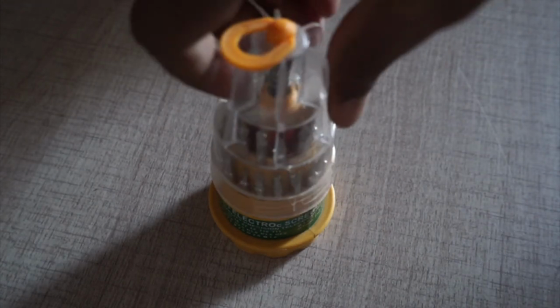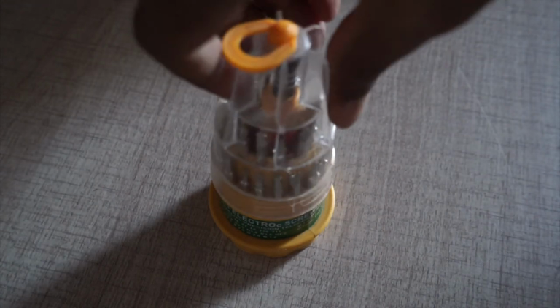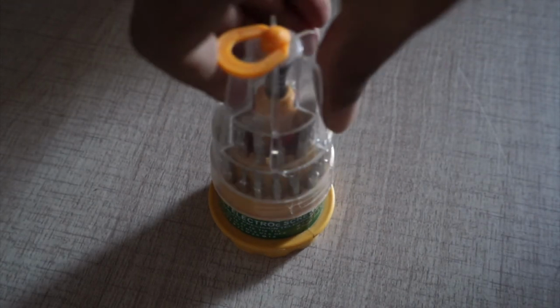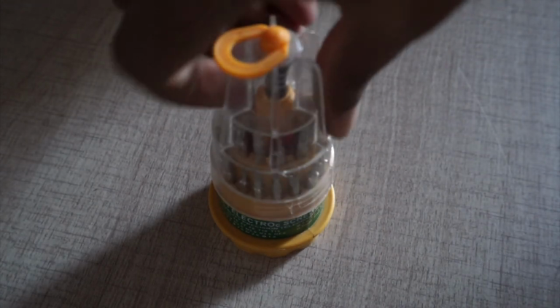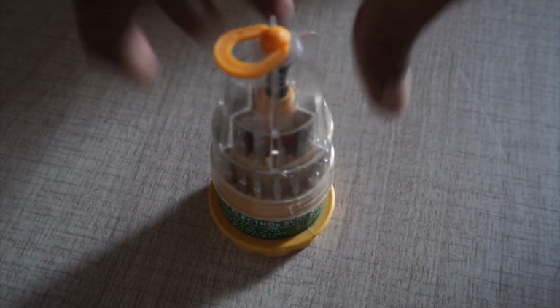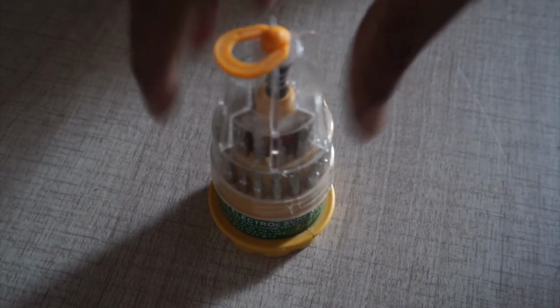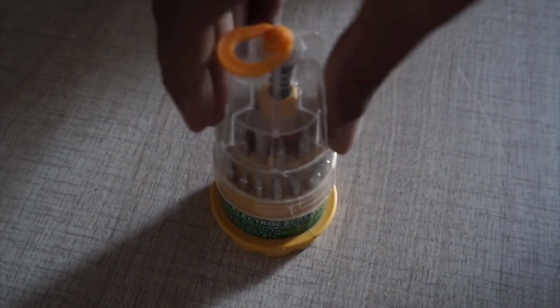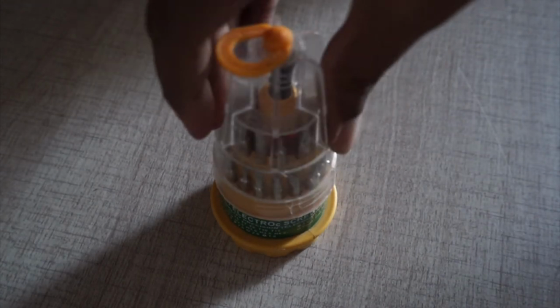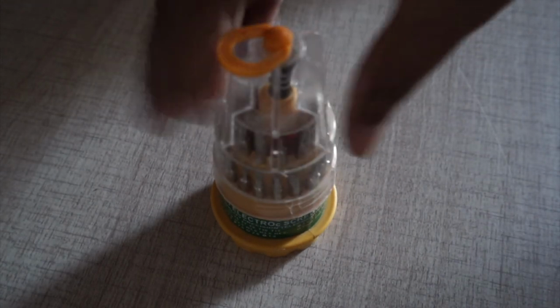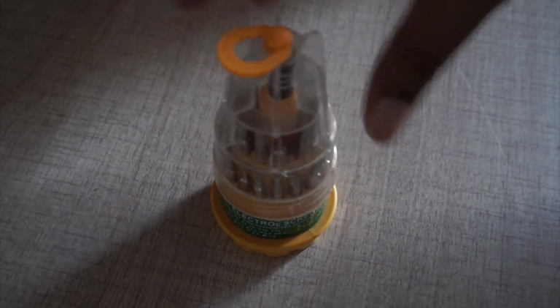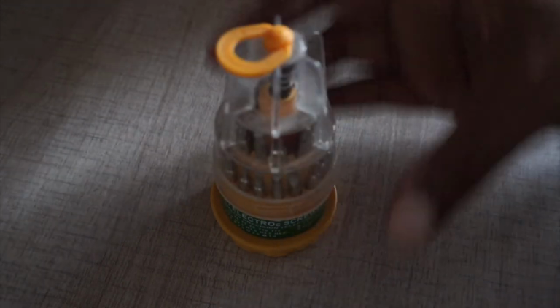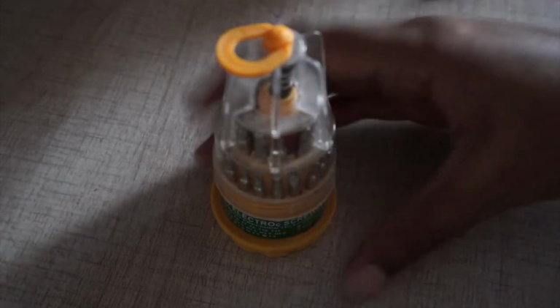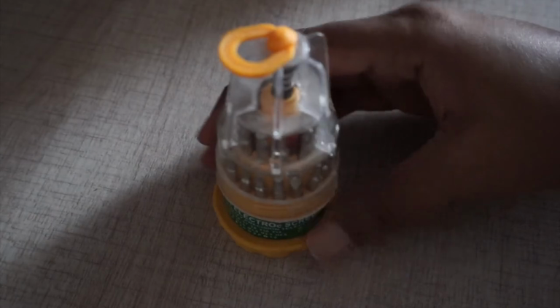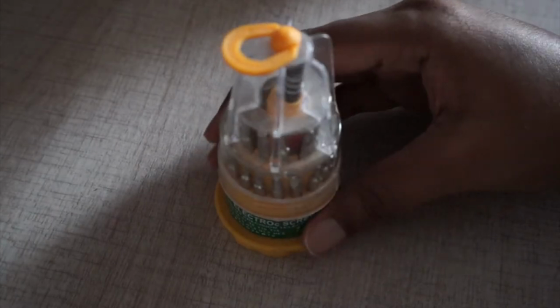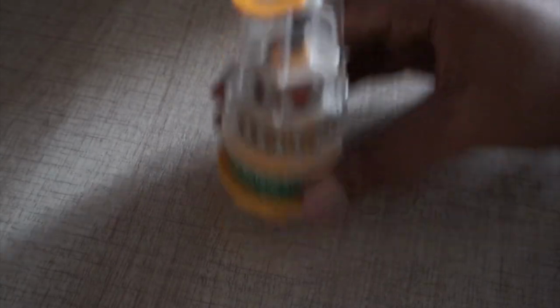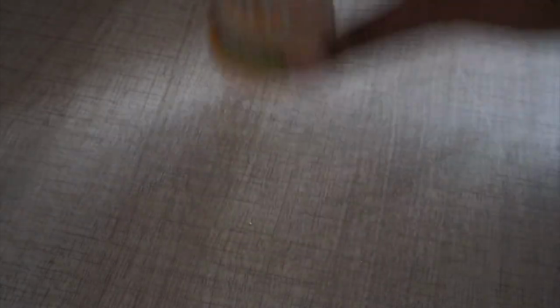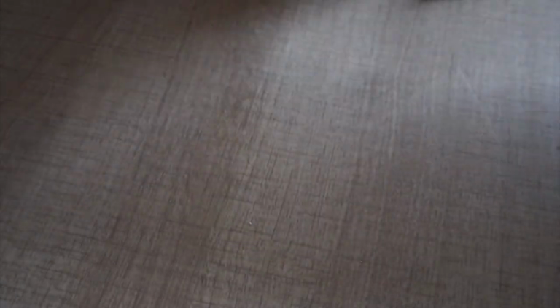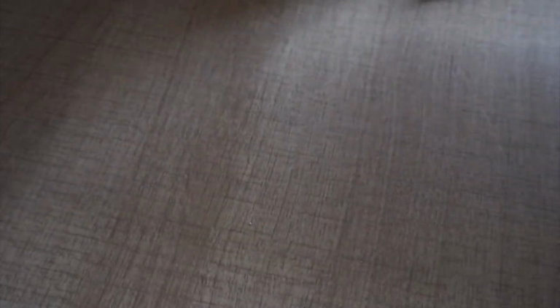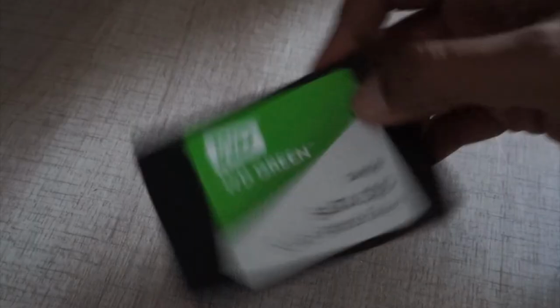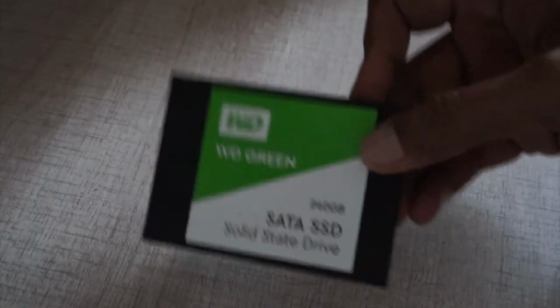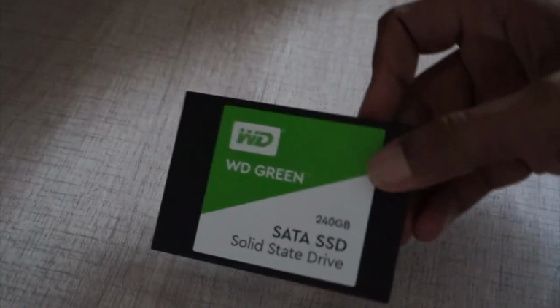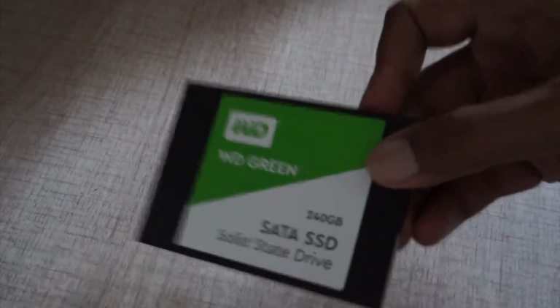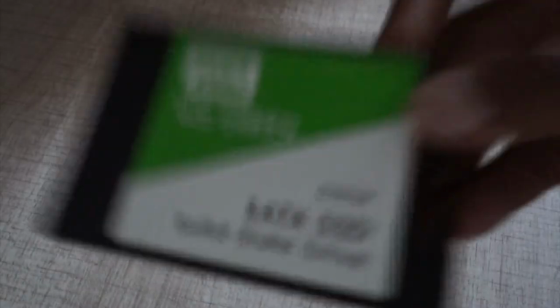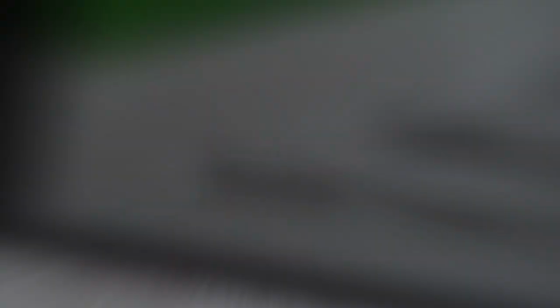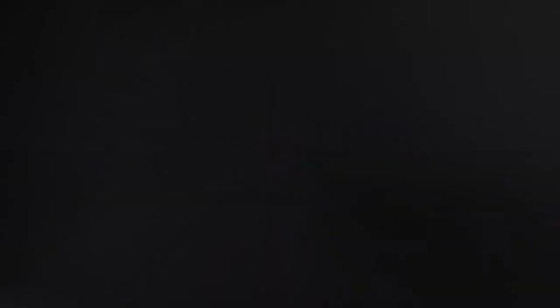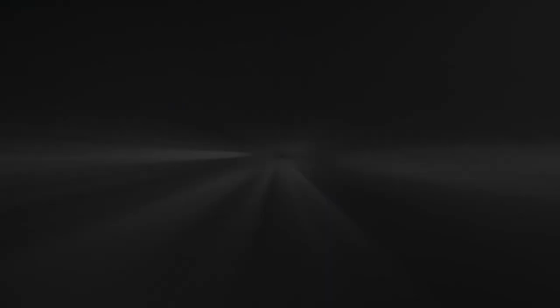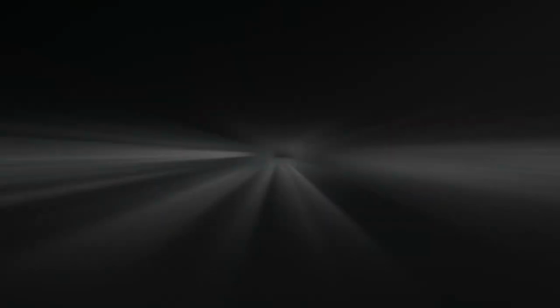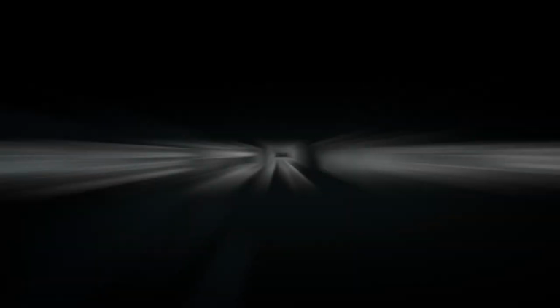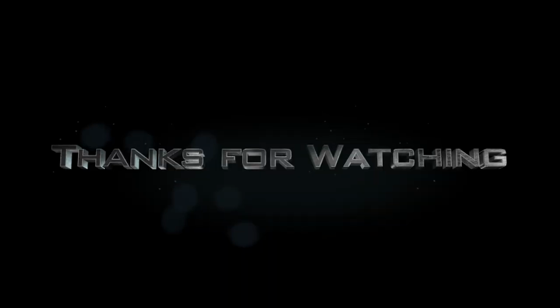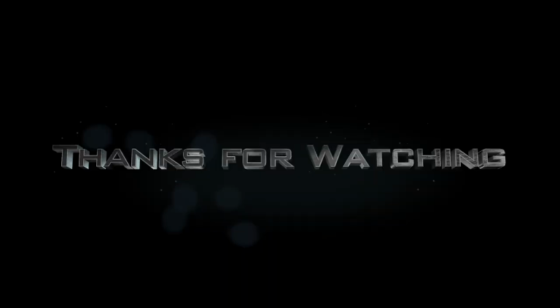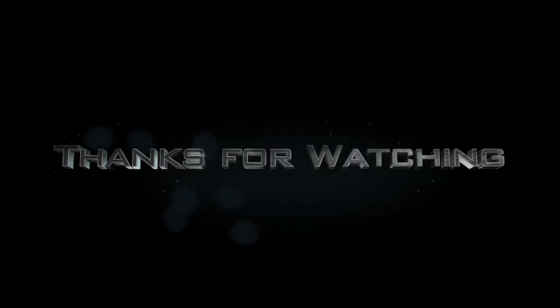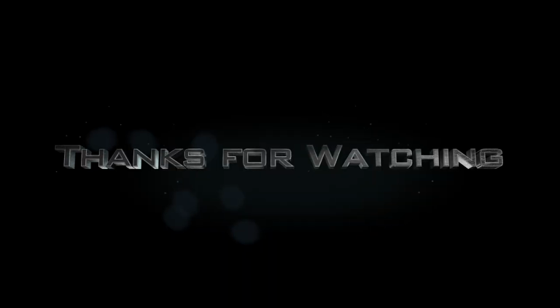I'll keep testing and post new videos for you guys, so sit tight. Goodbye!